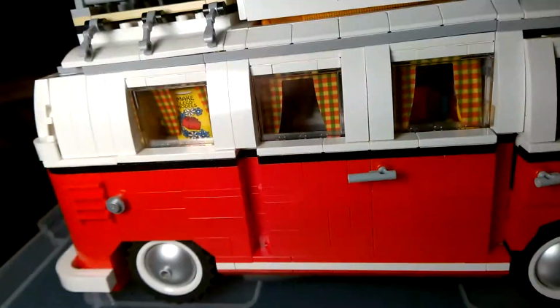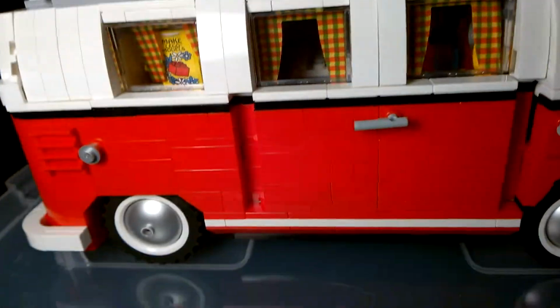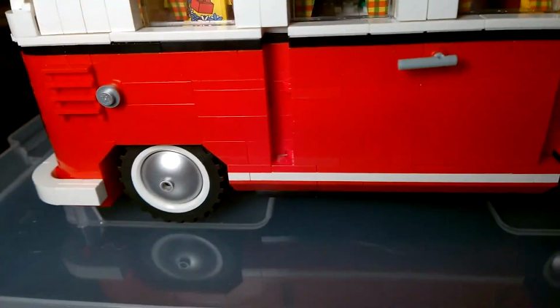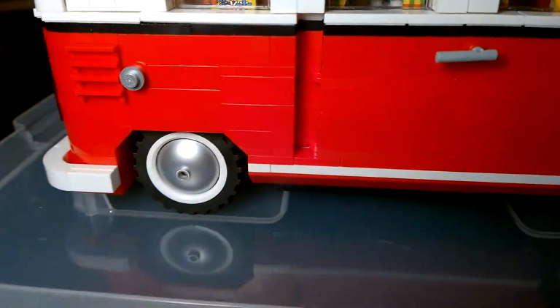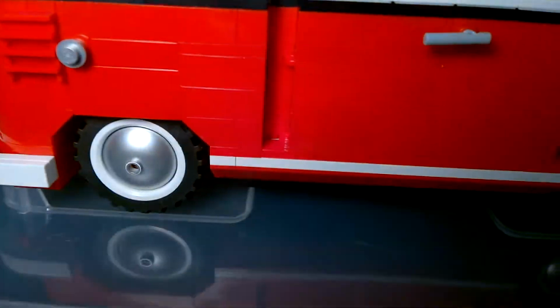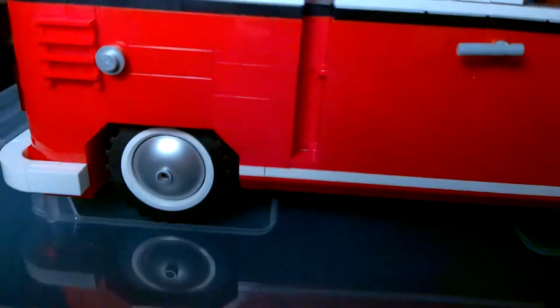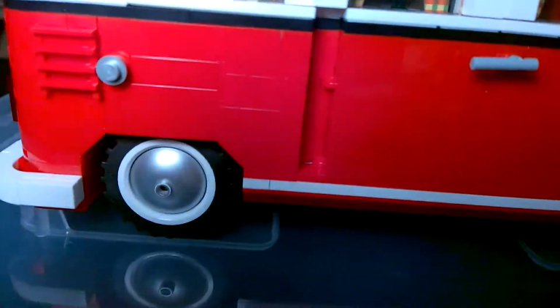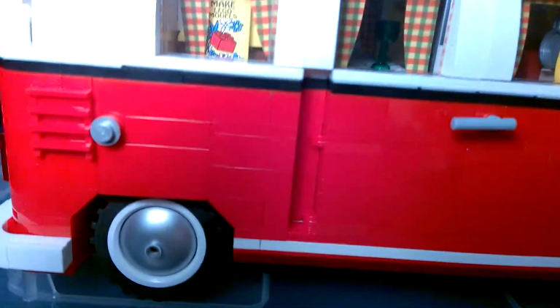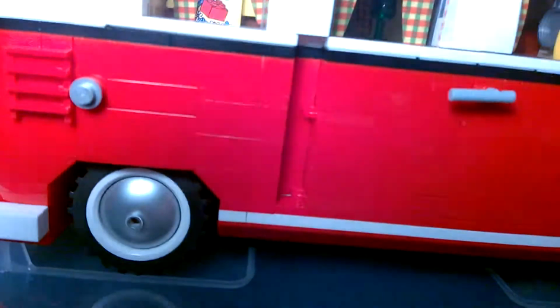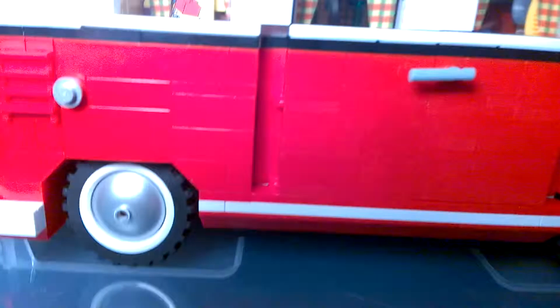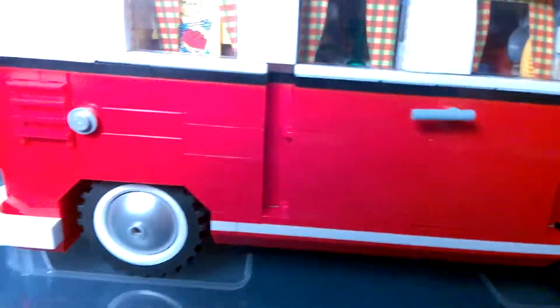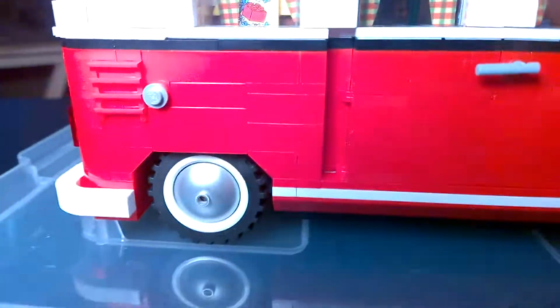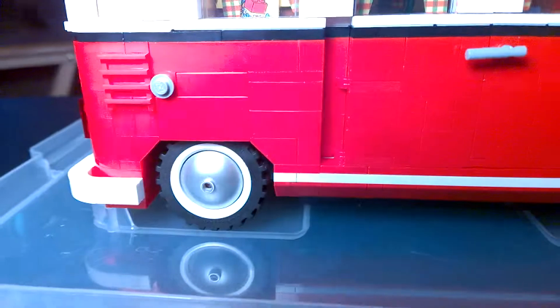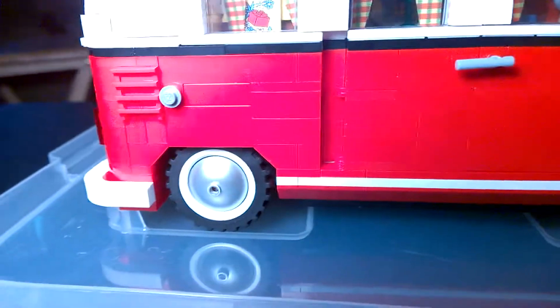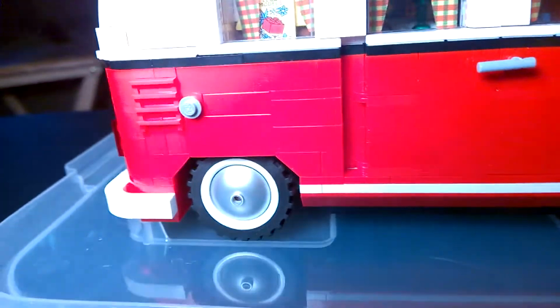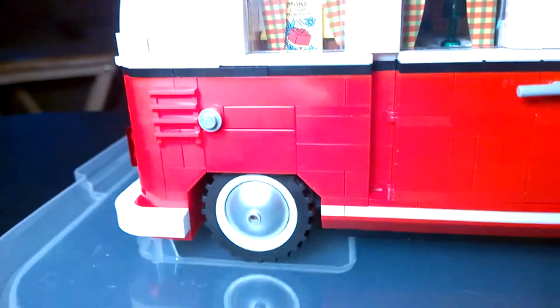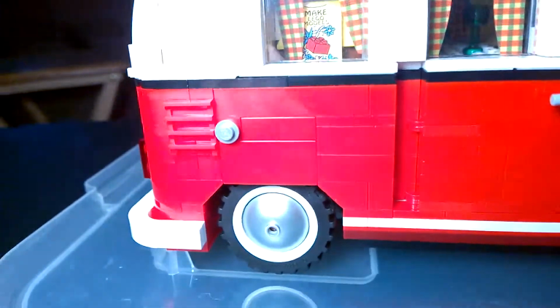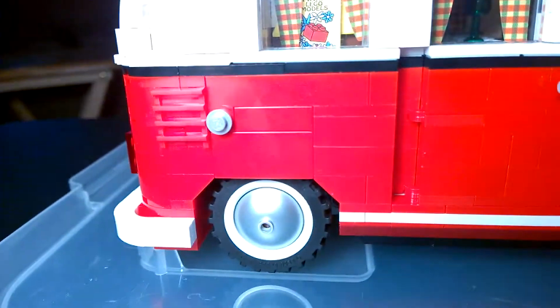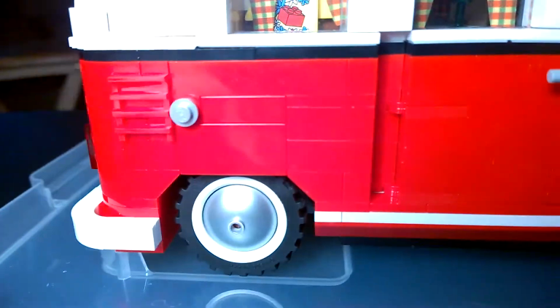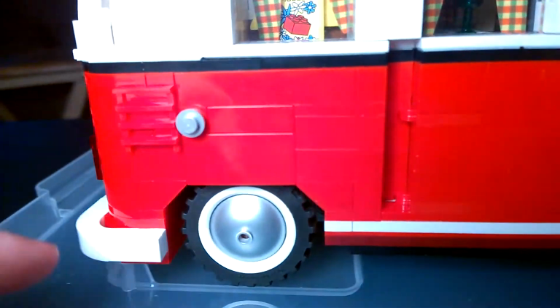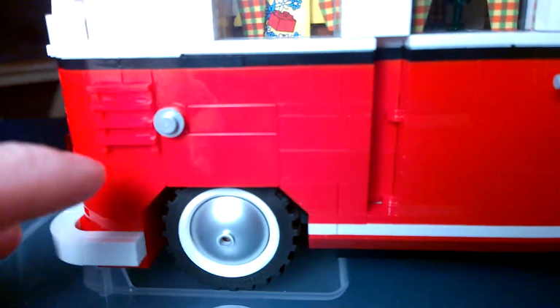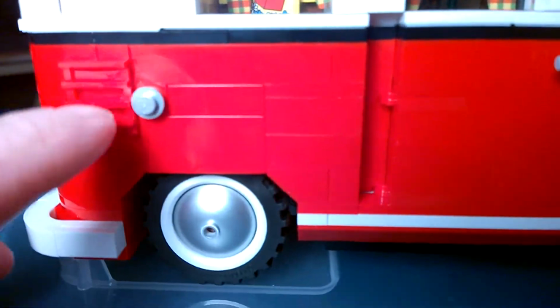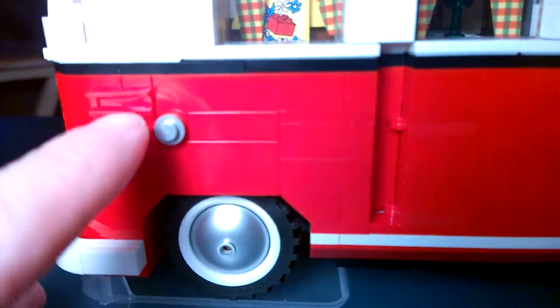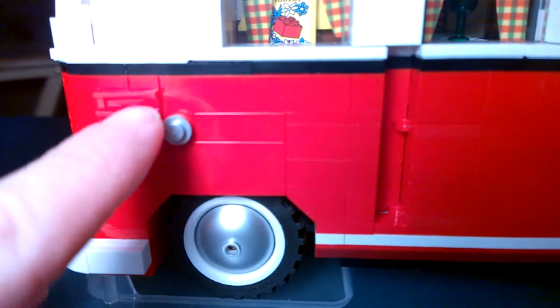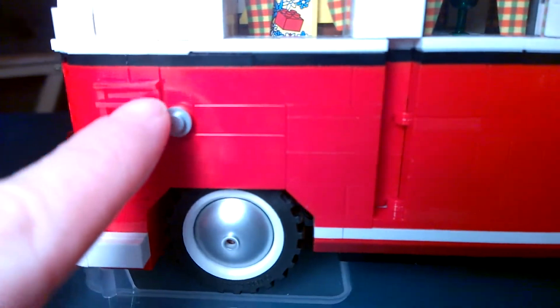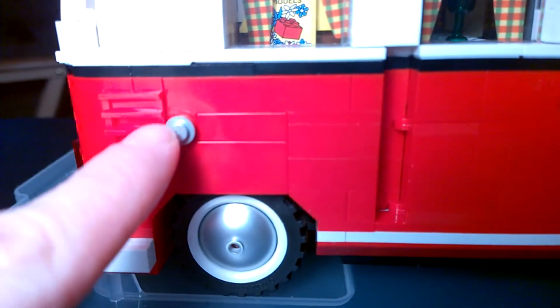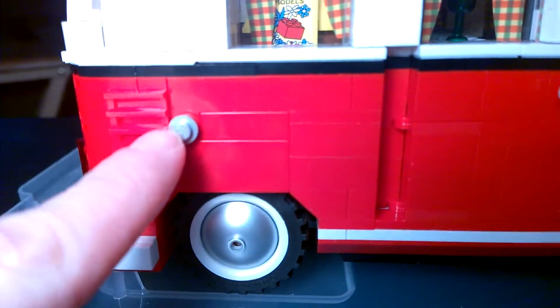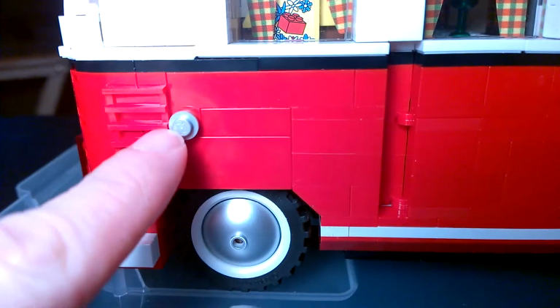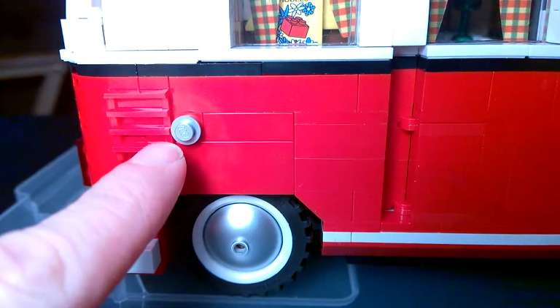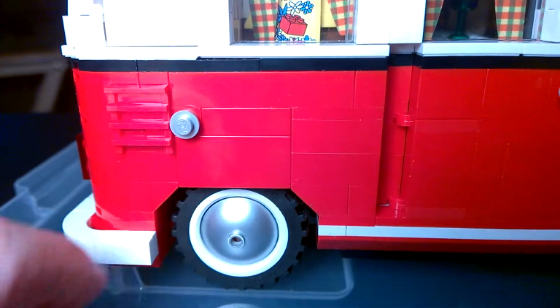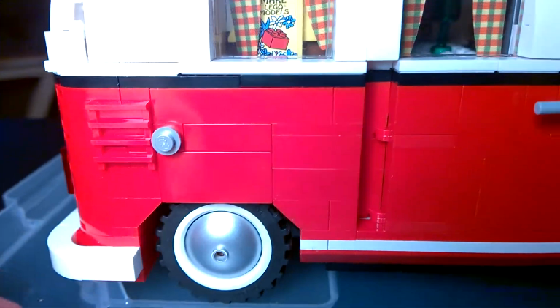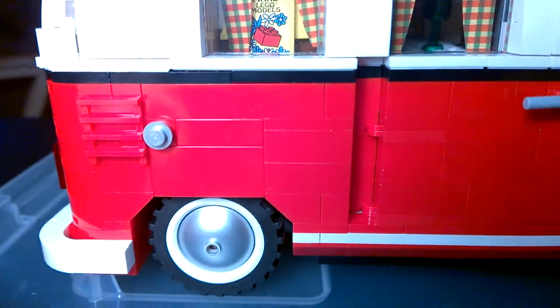If you look on the side, you'll see the wheels. There's a gas tank cap right there.